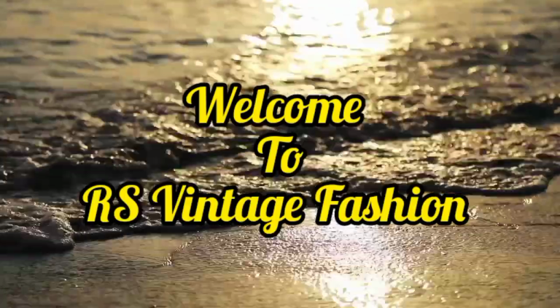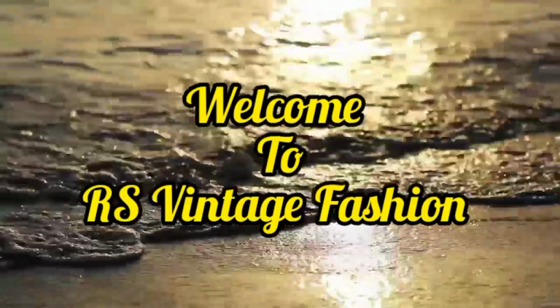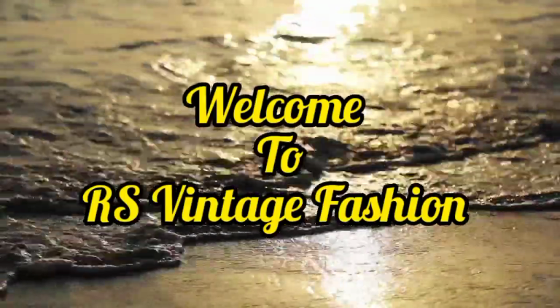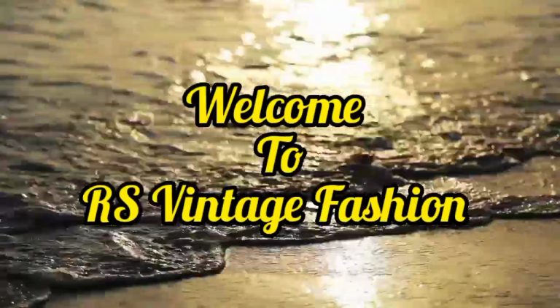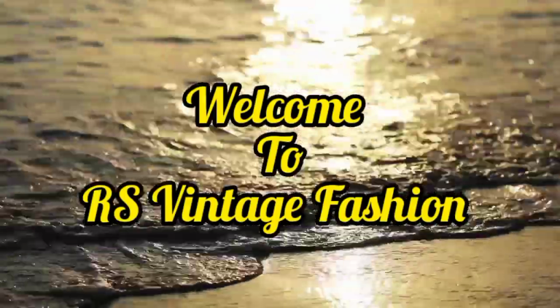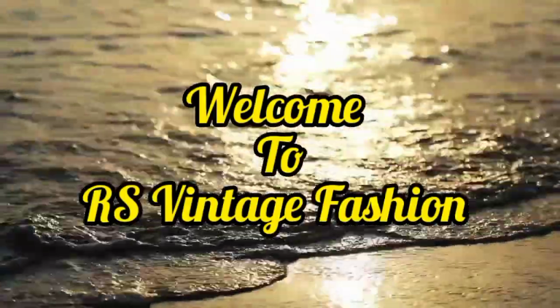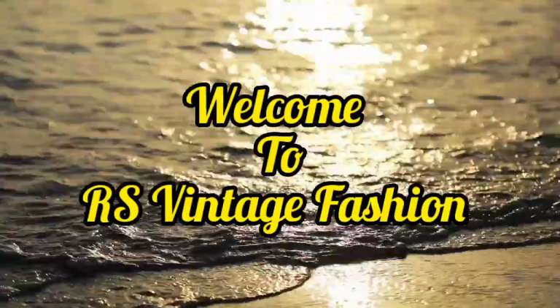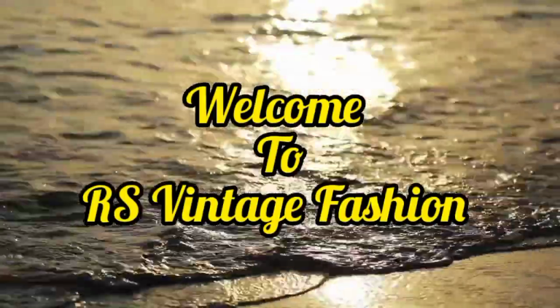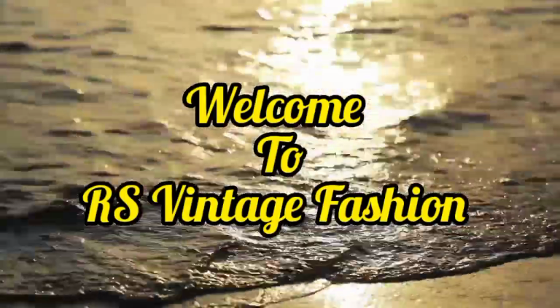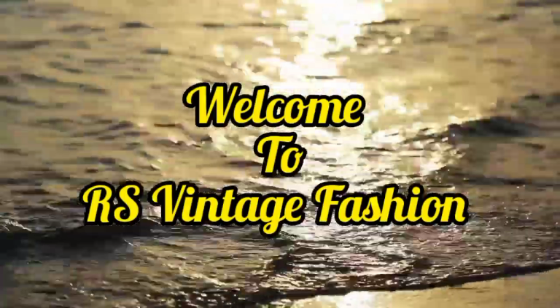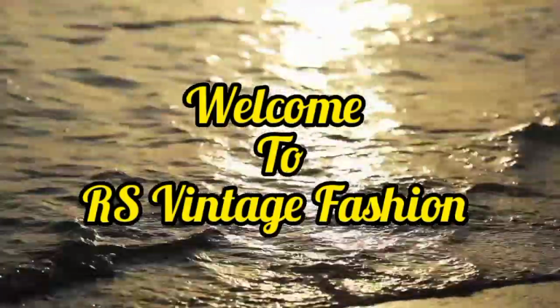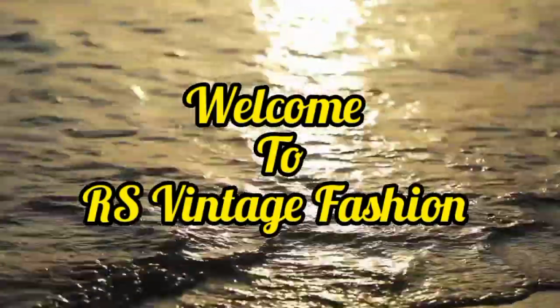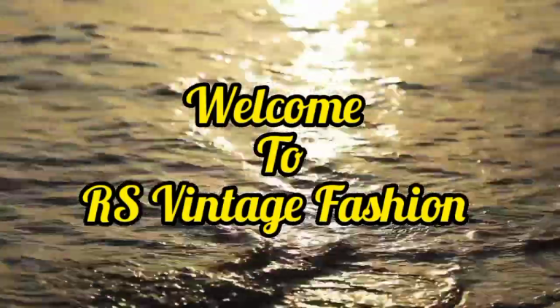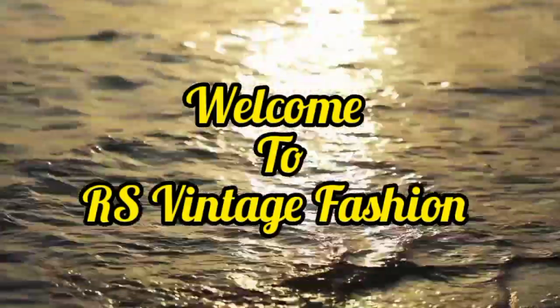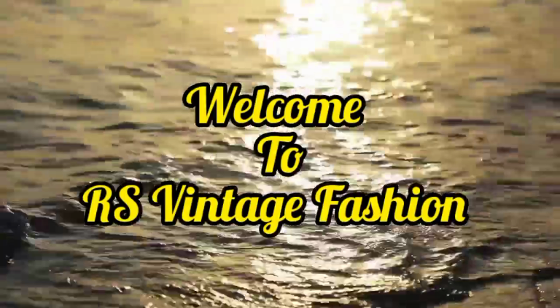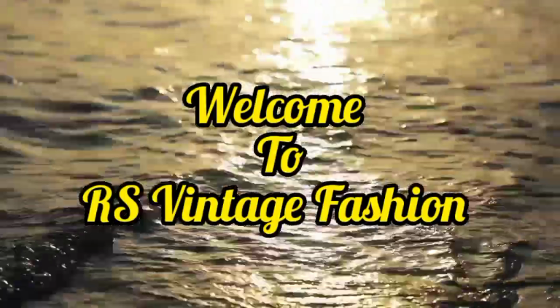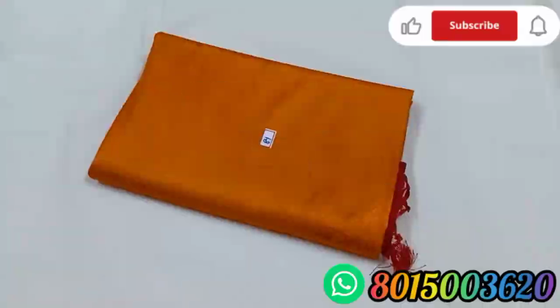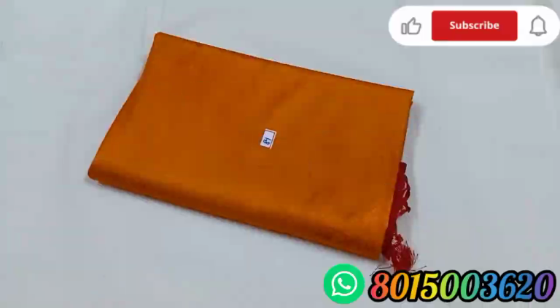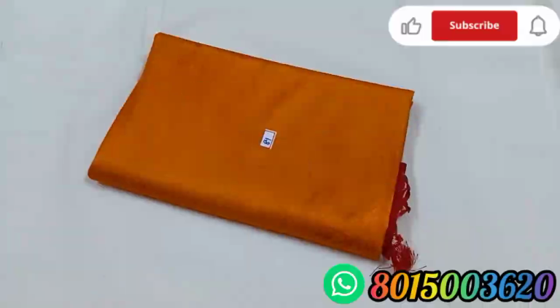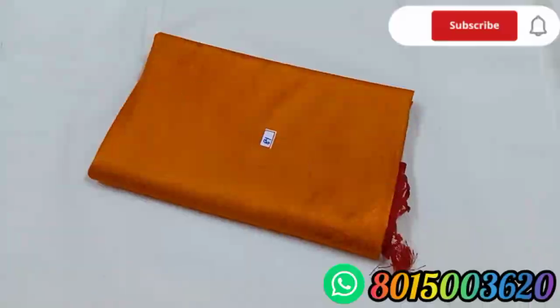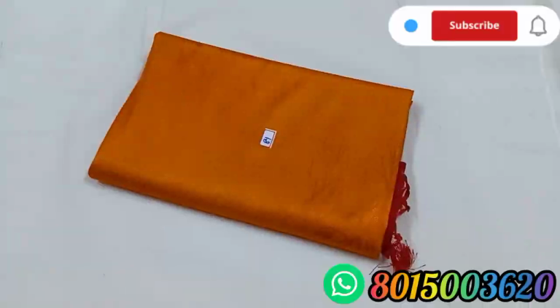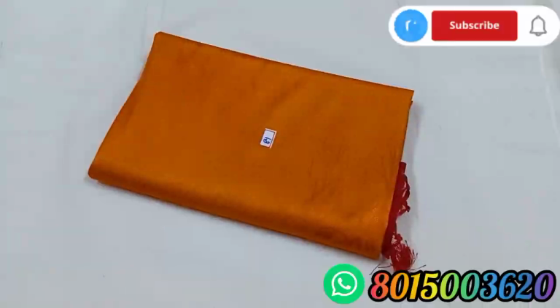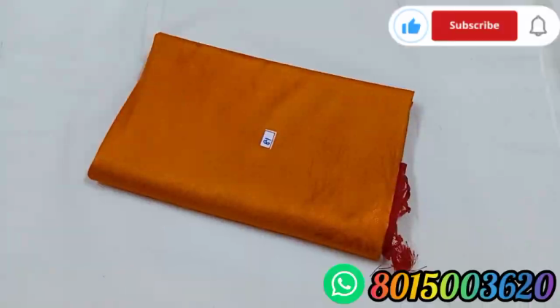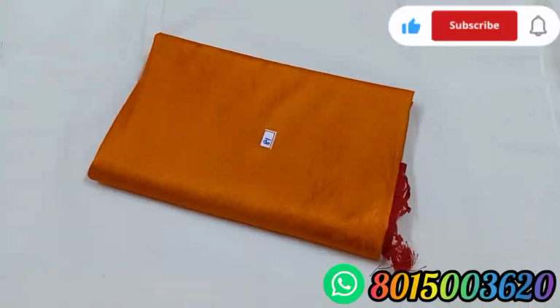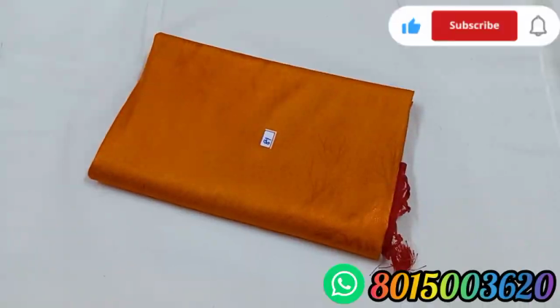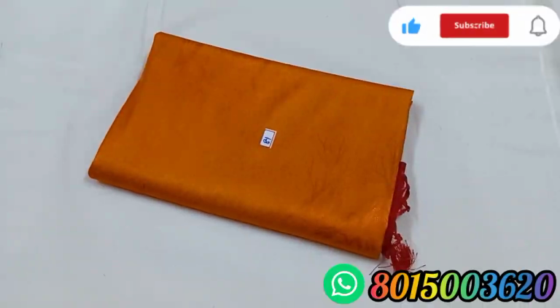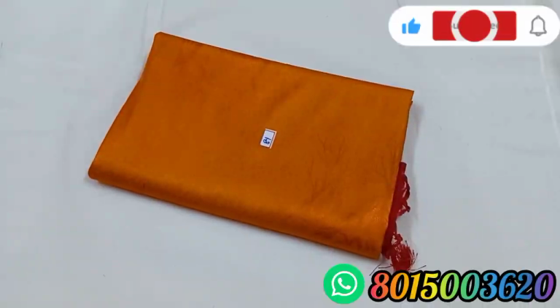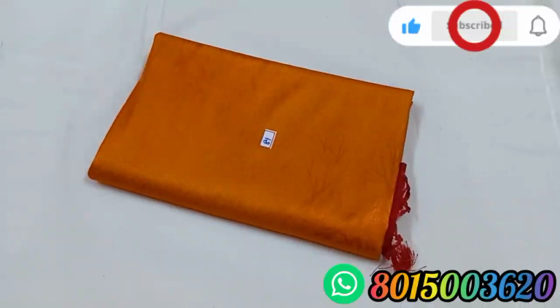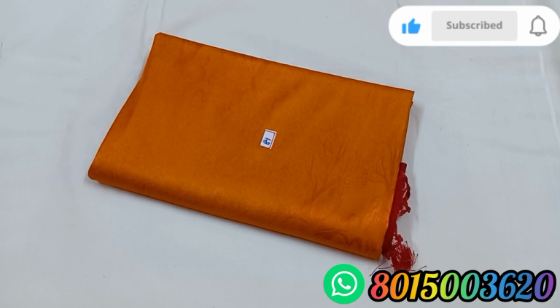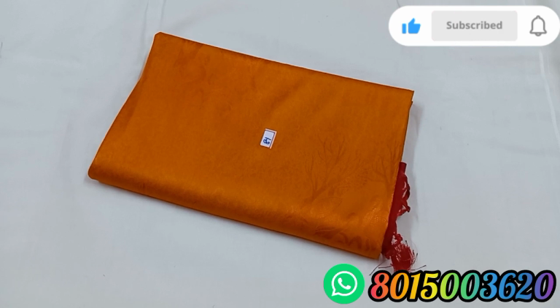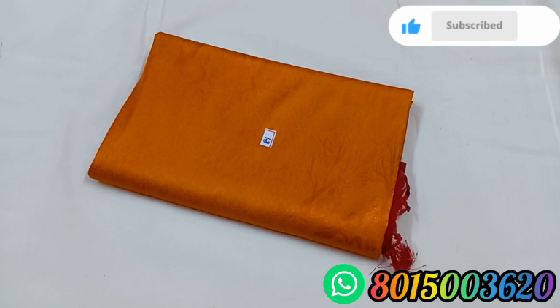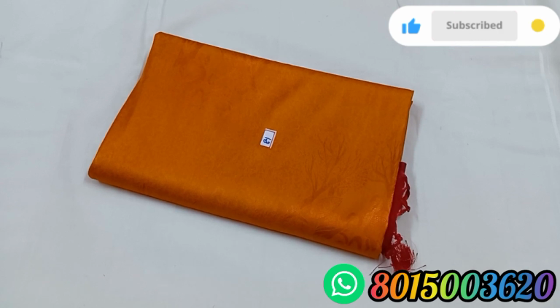Hi friends, welcome to R.S. Vintage Fashion. We will see softy silk sari.